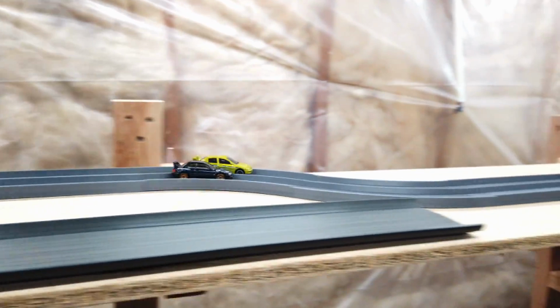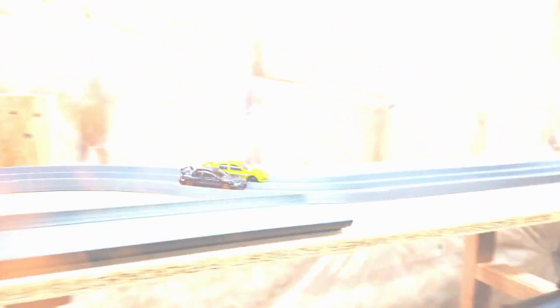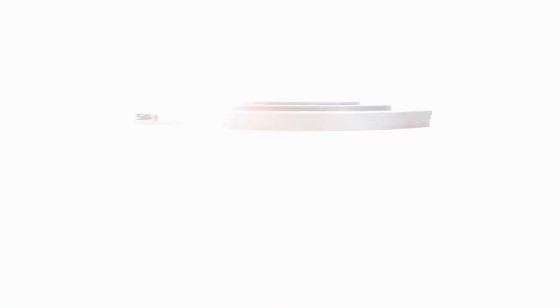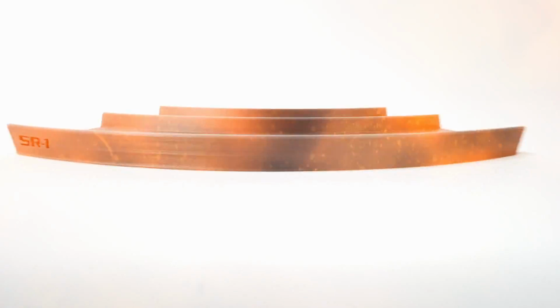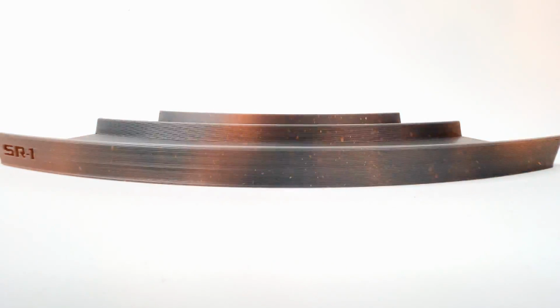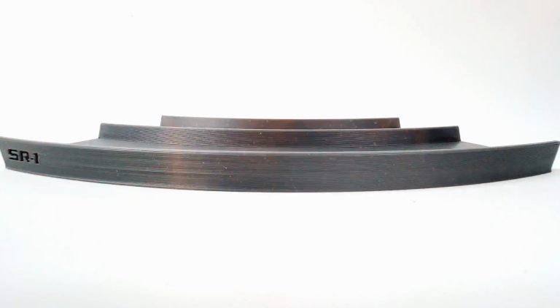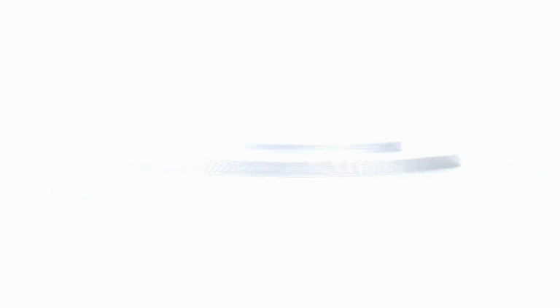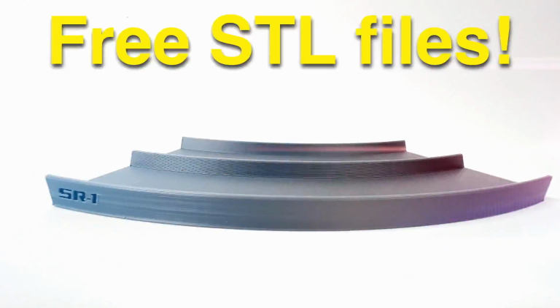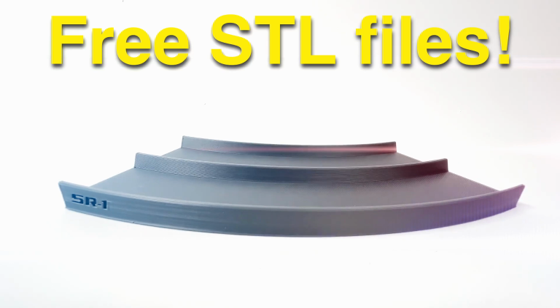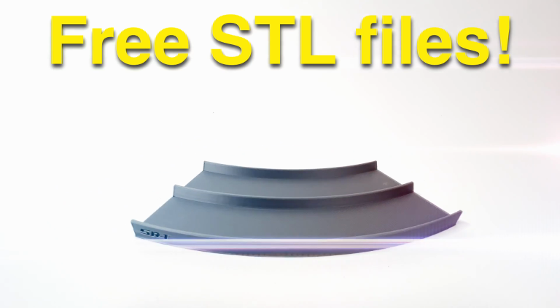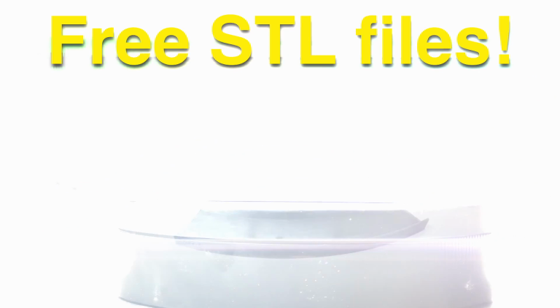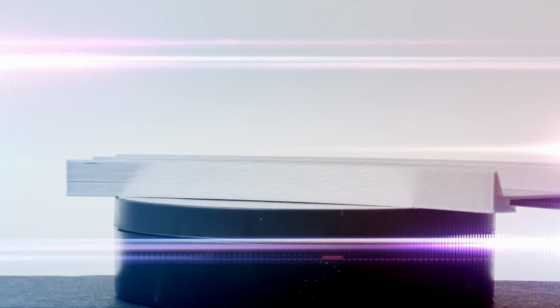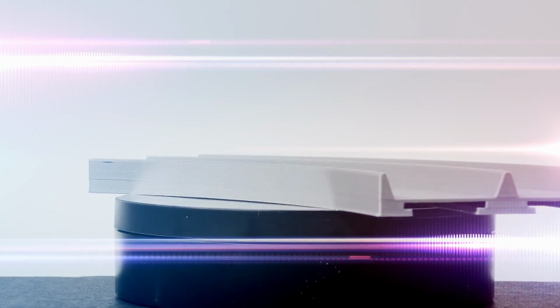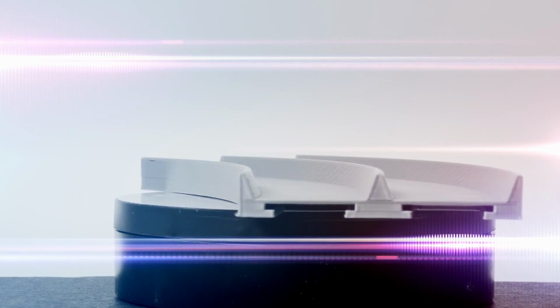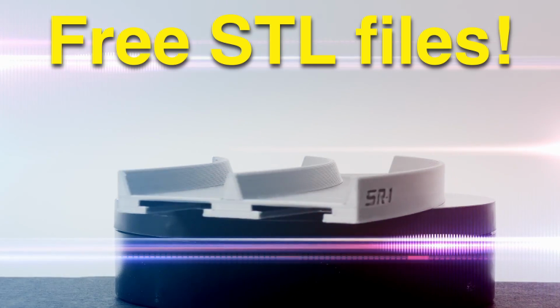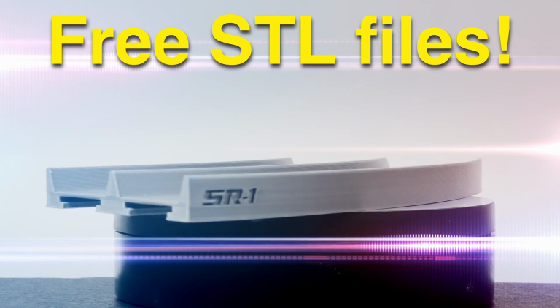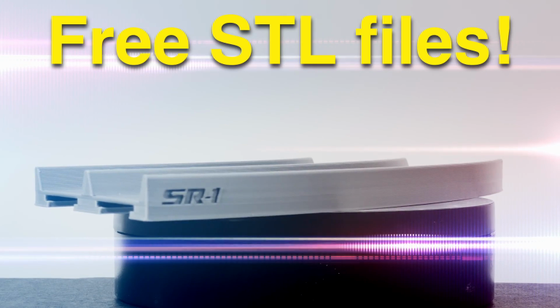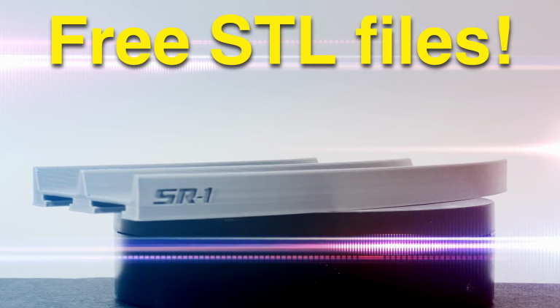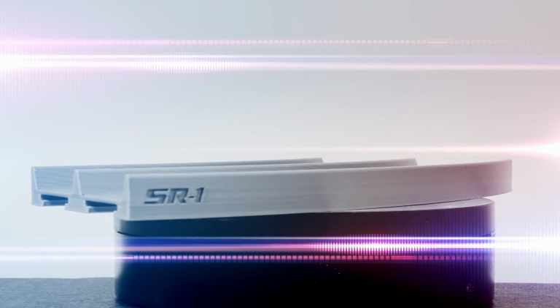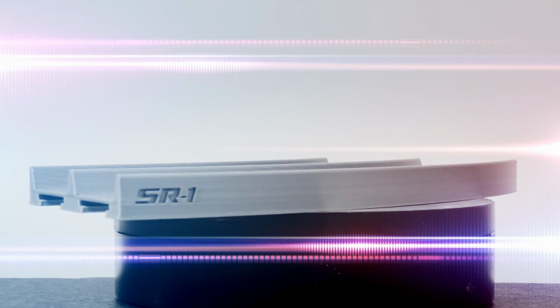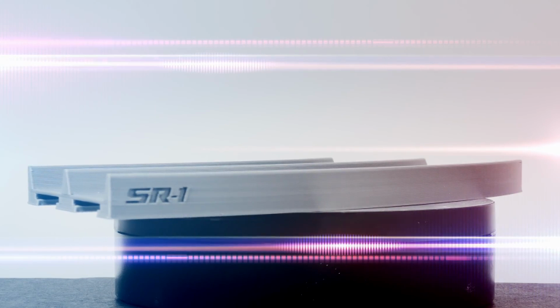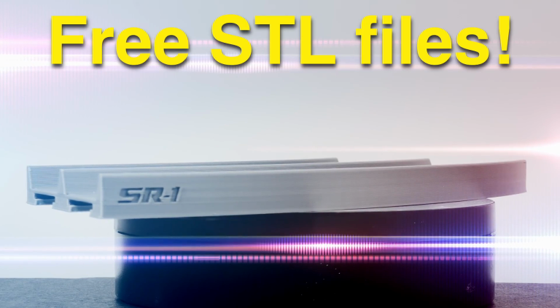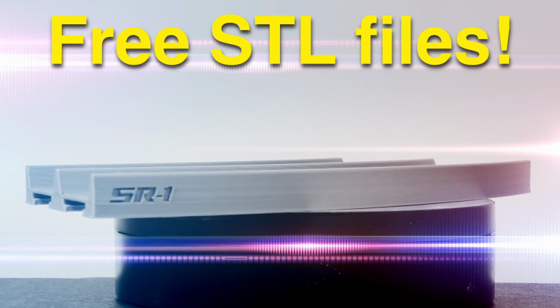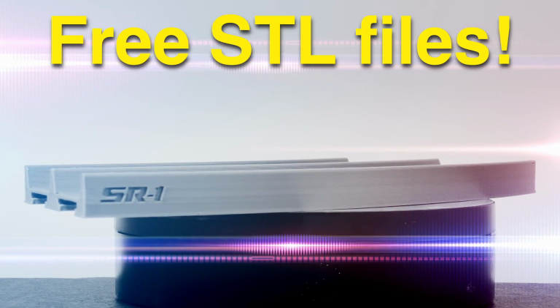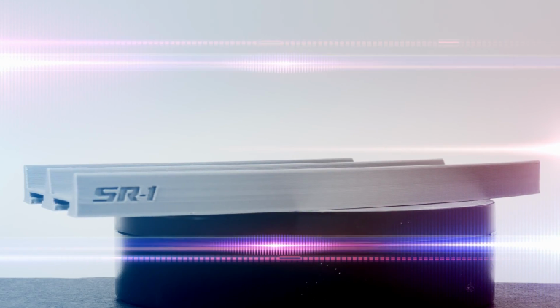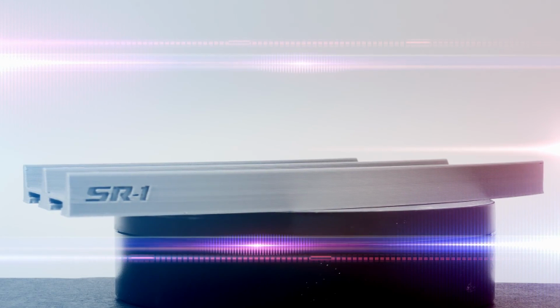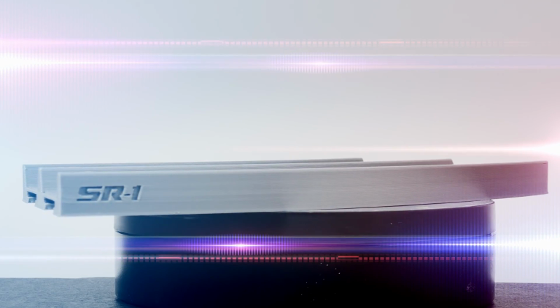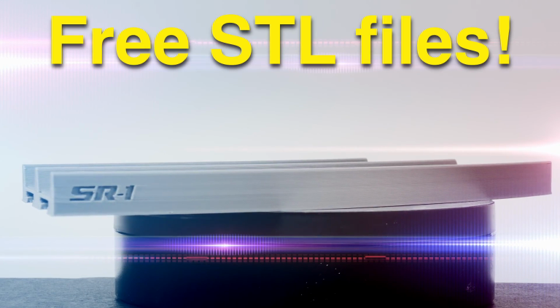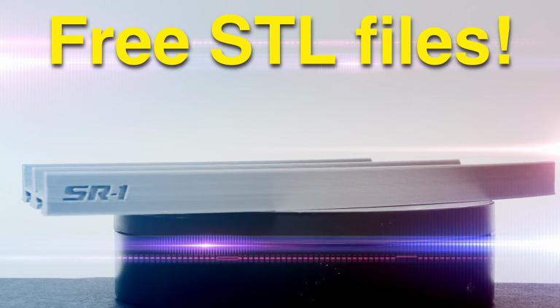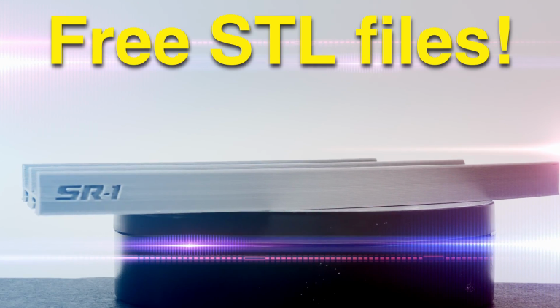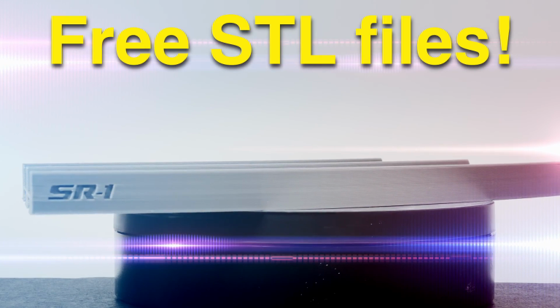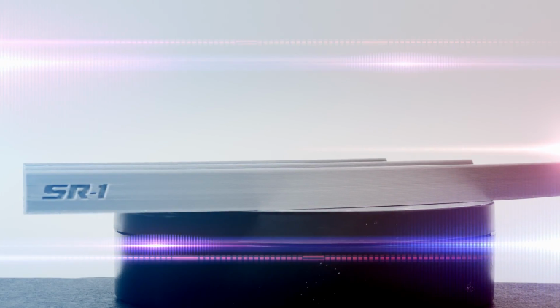Stay tuned to learn more about how you can get your own STL files so you can print your own Spoolheads Racing SR1 Track. Race on, friends!